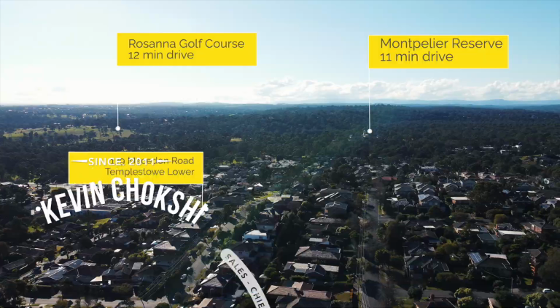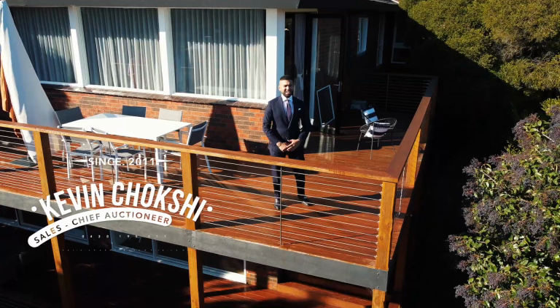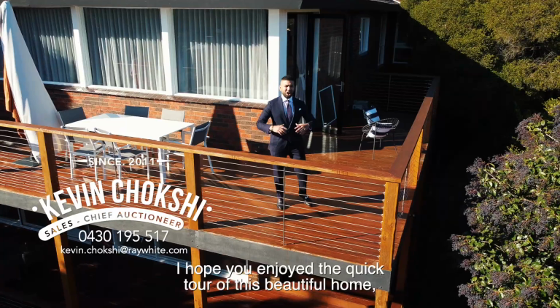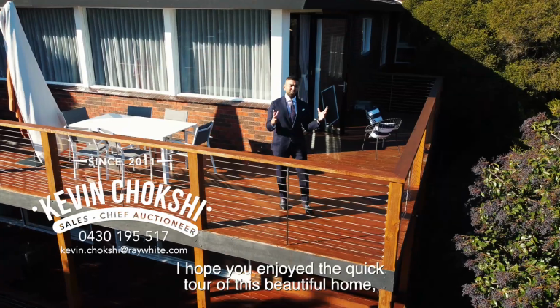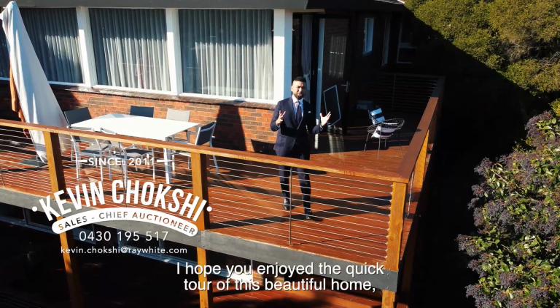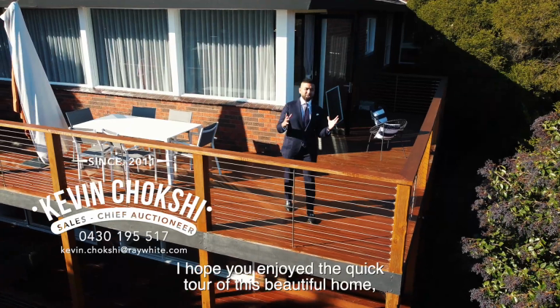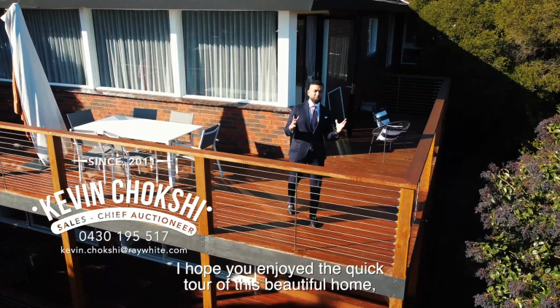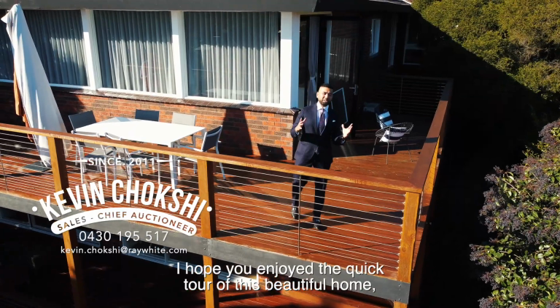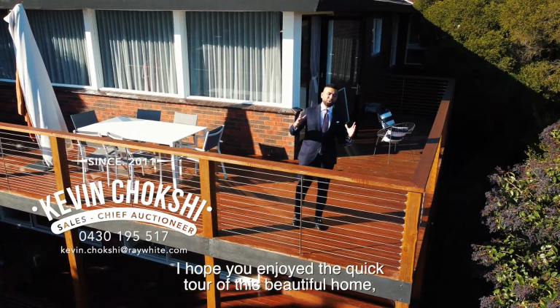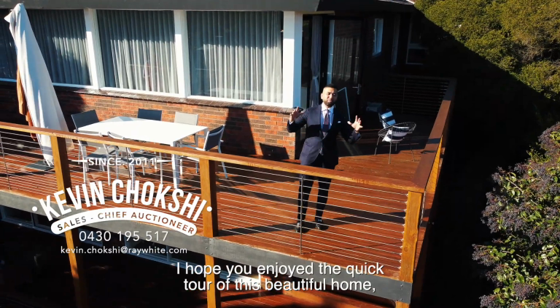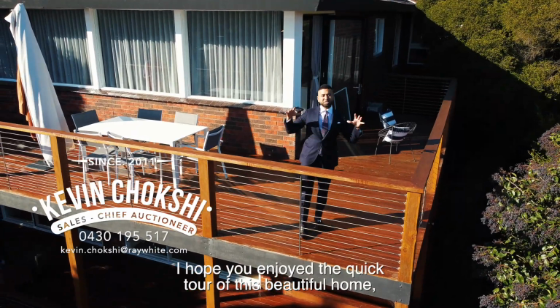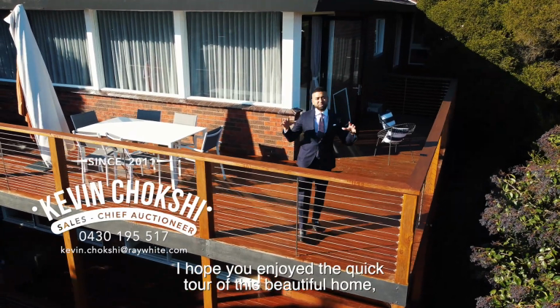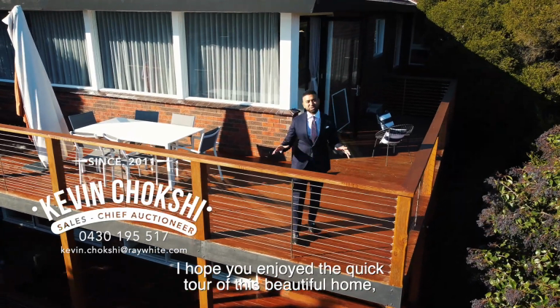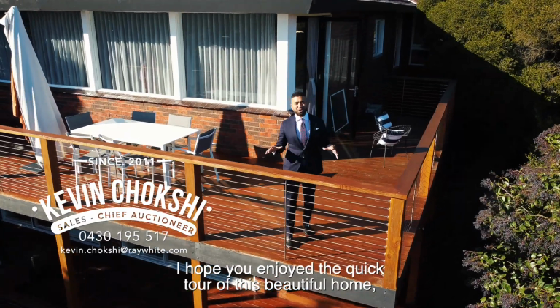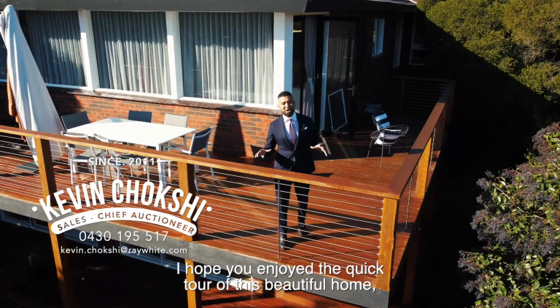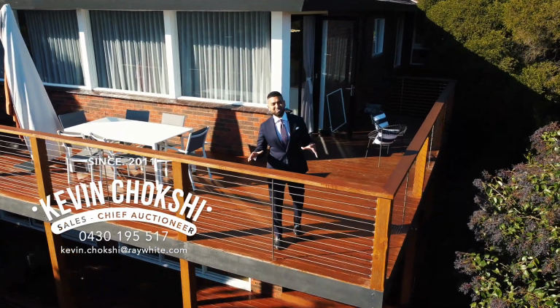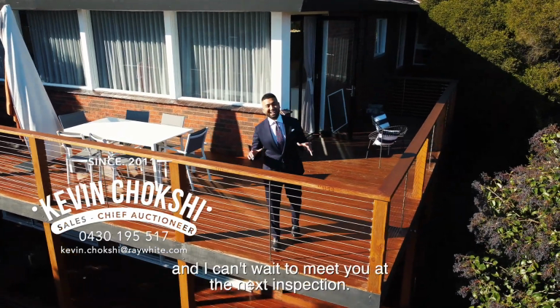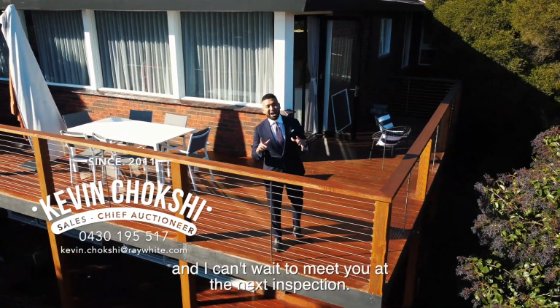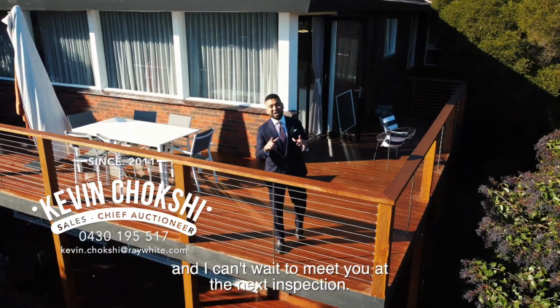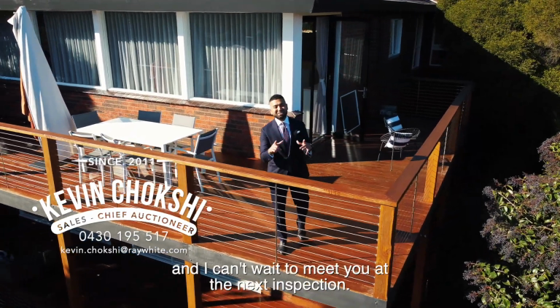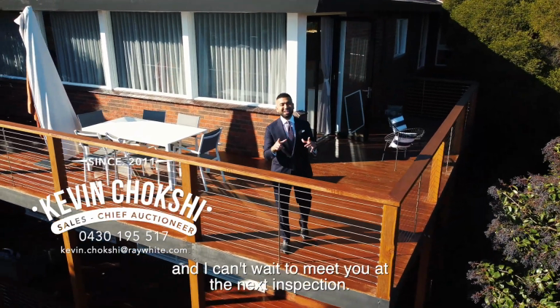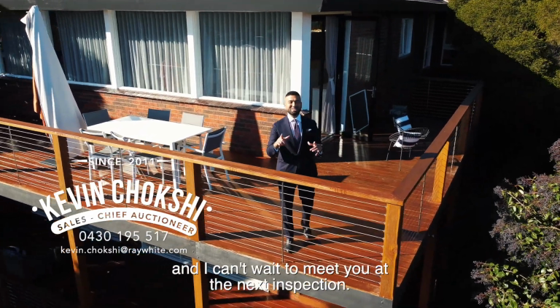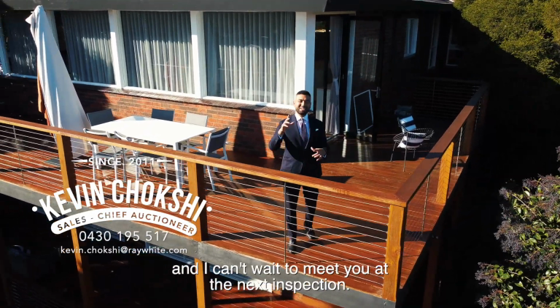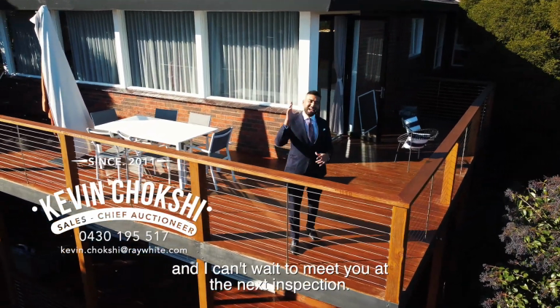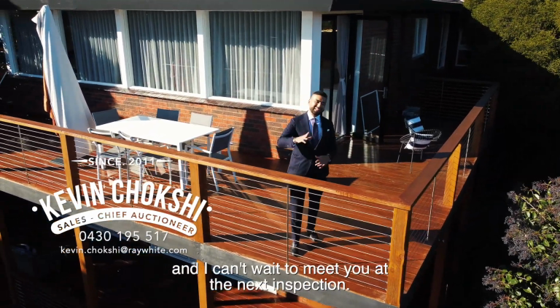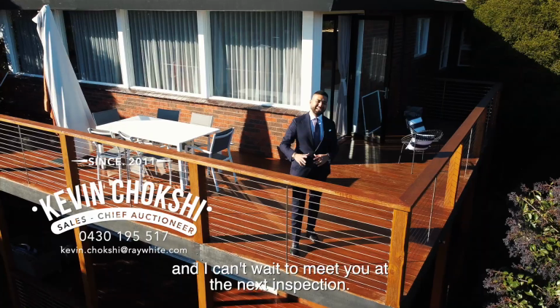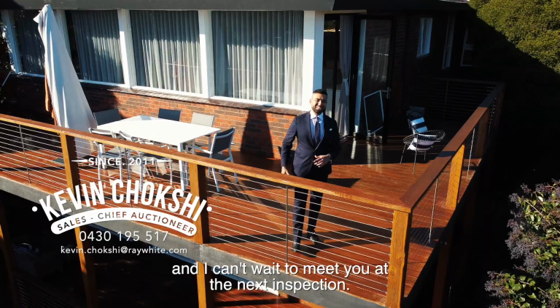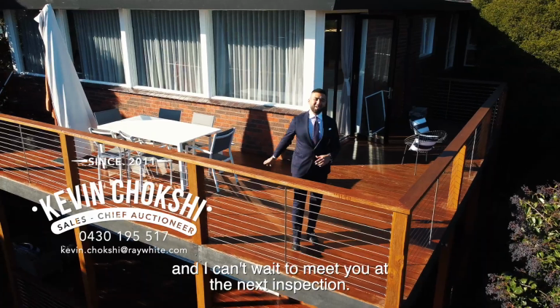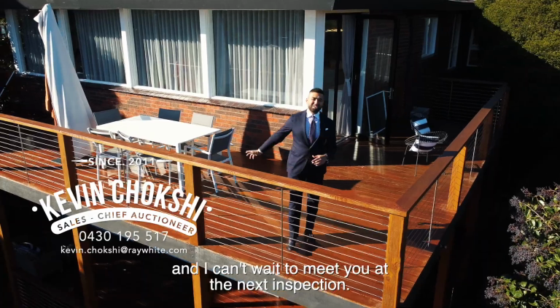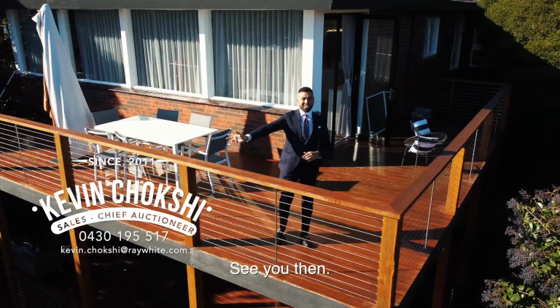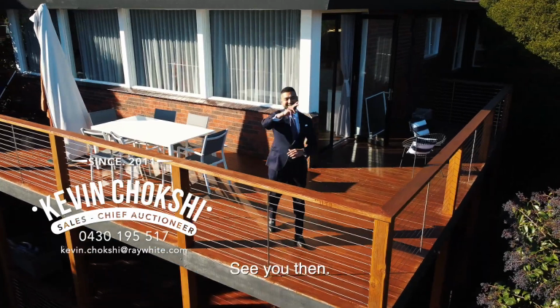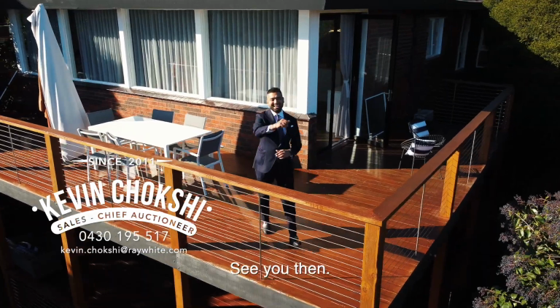I hope you enjoyed the quick tour of this beautiful home. I can't wait to meet you at the next inspection — see you then.